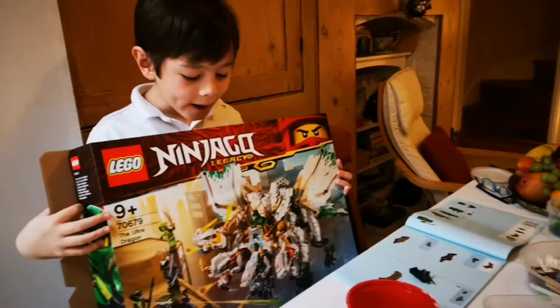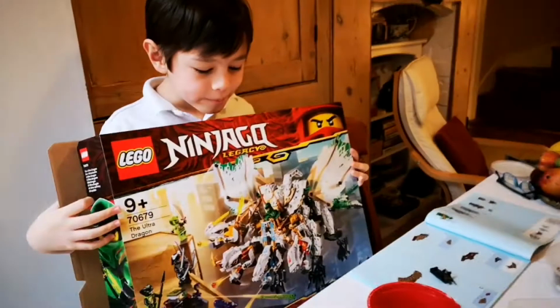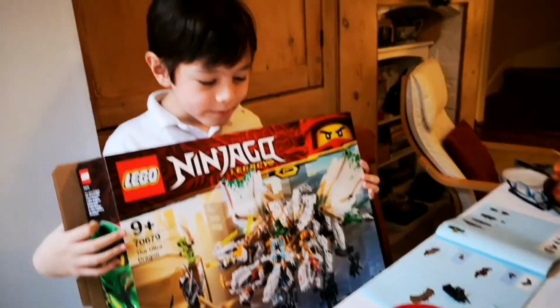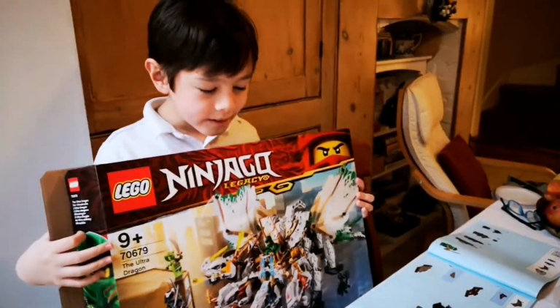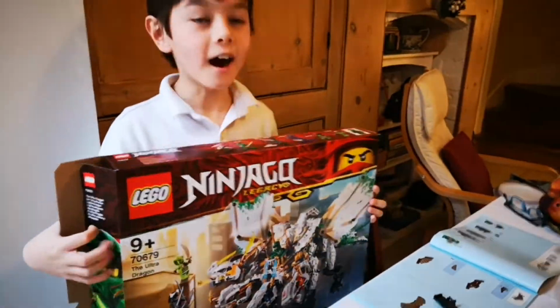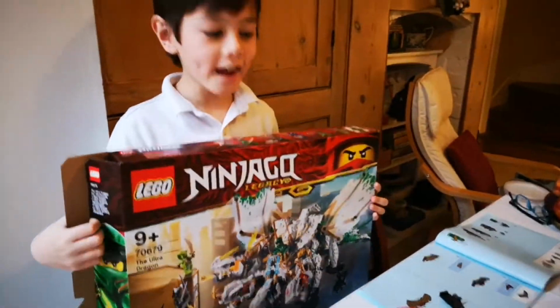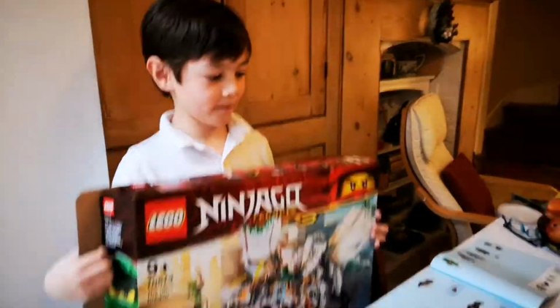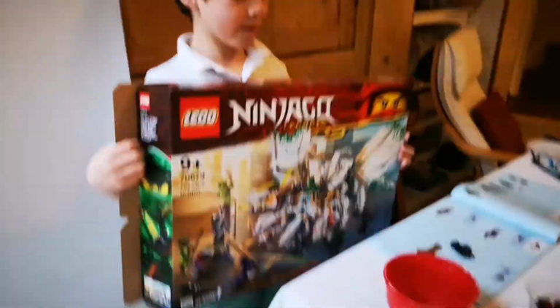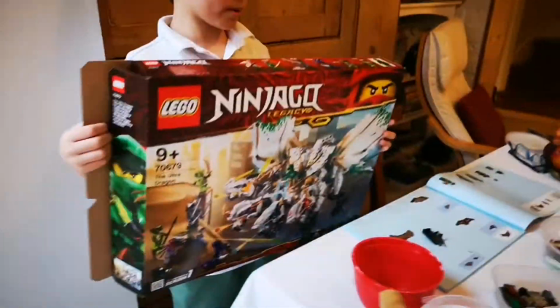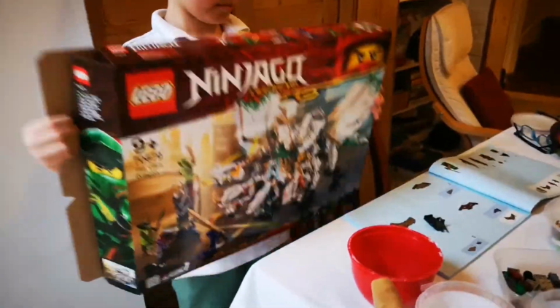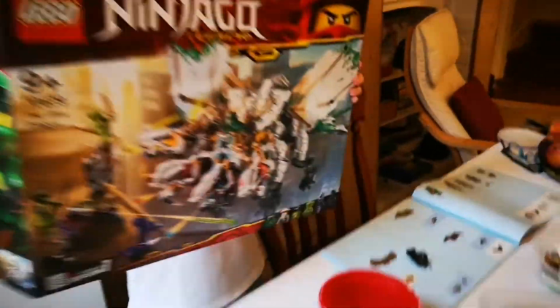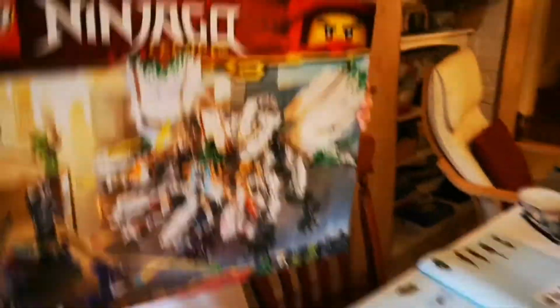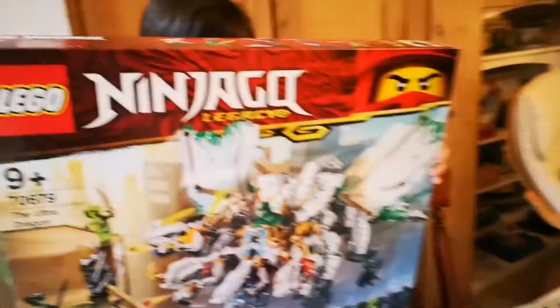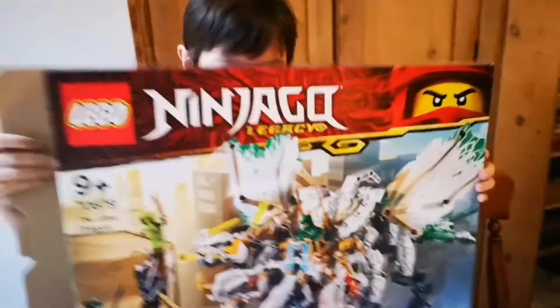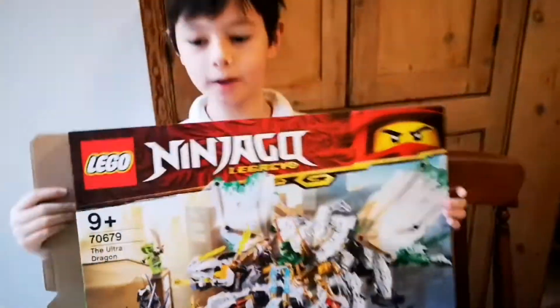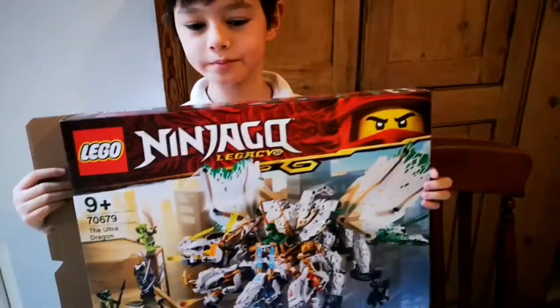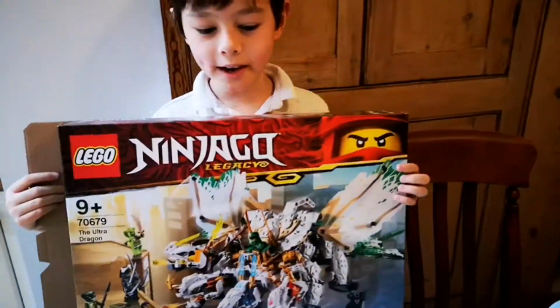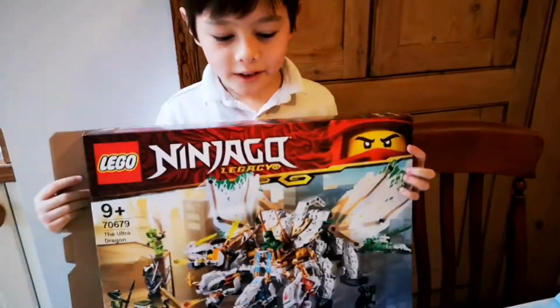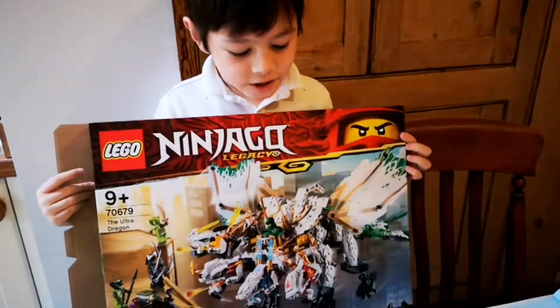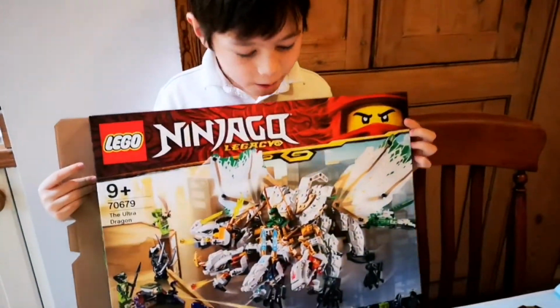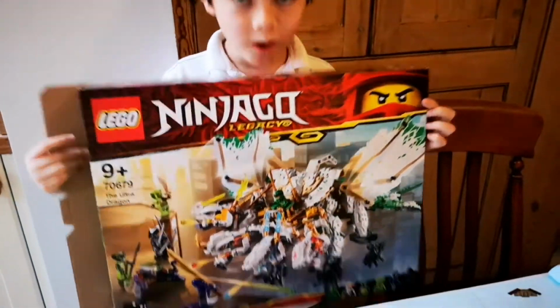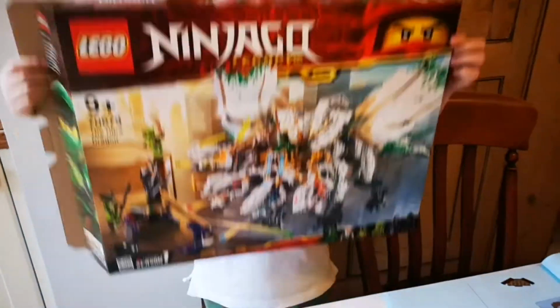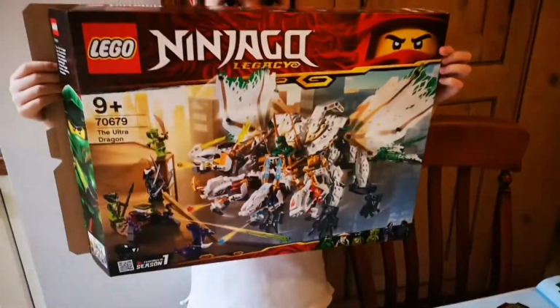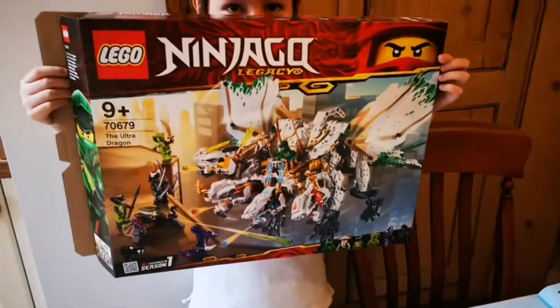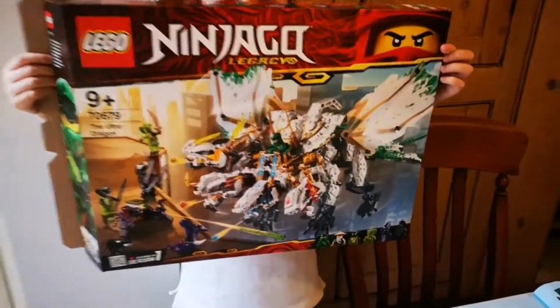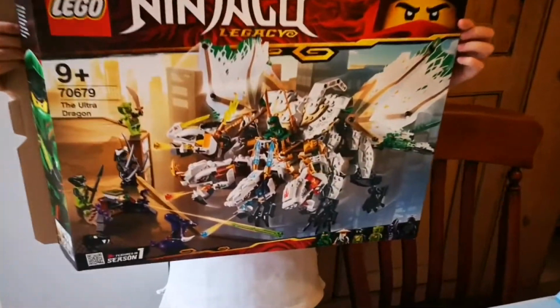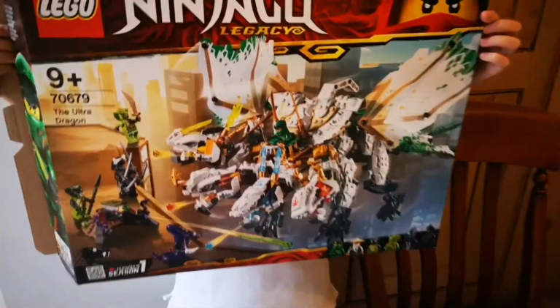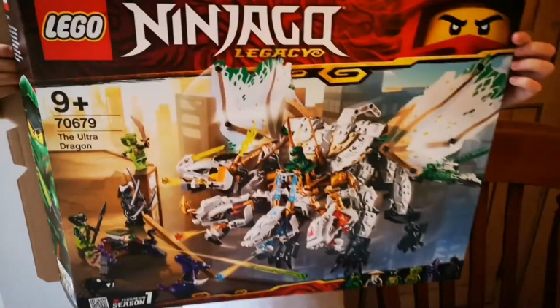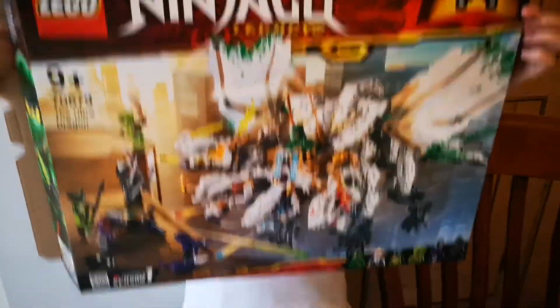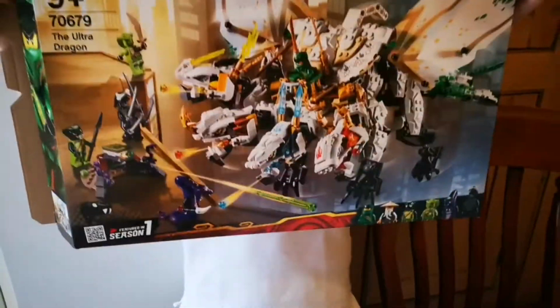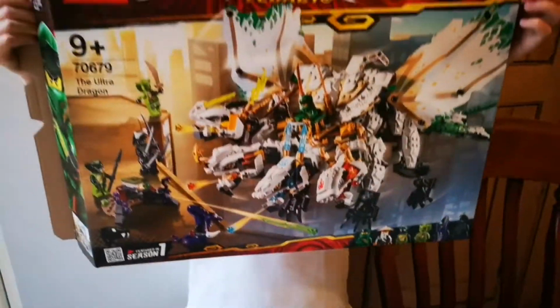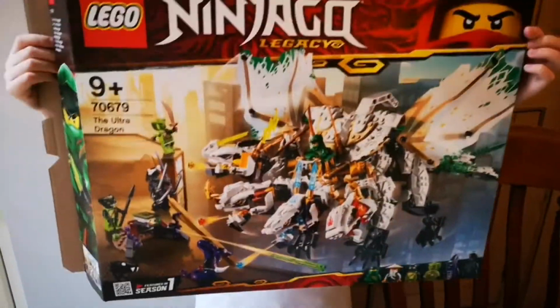I am going to build this Lego Ninjago Octoprago. It's heavy.